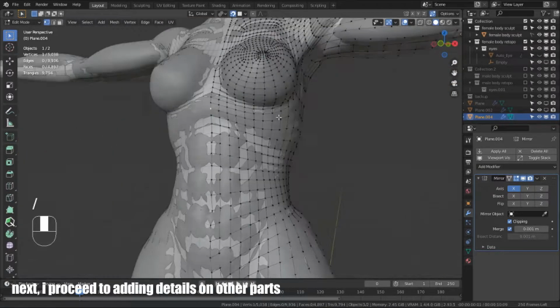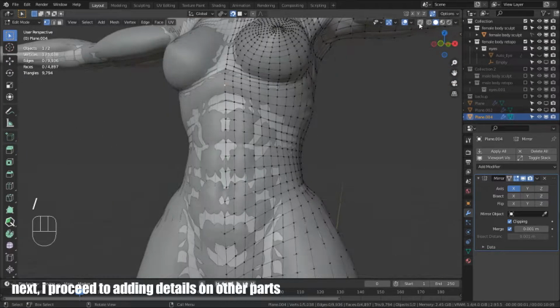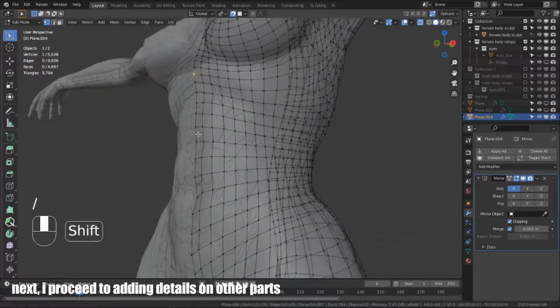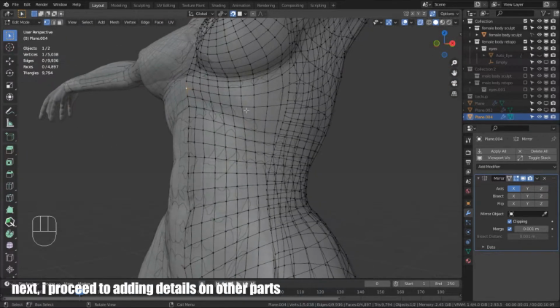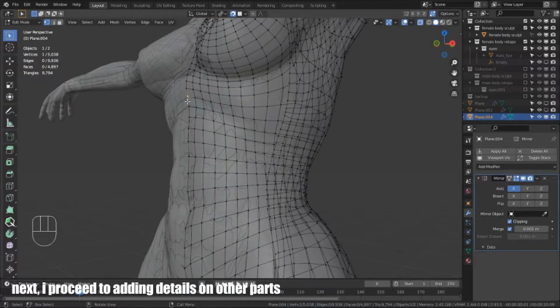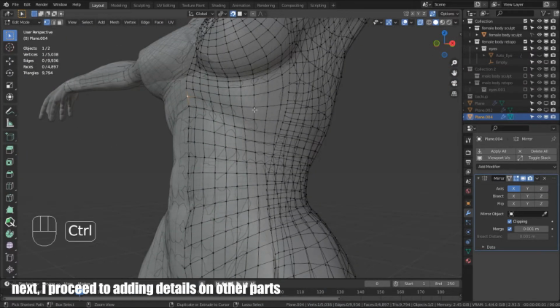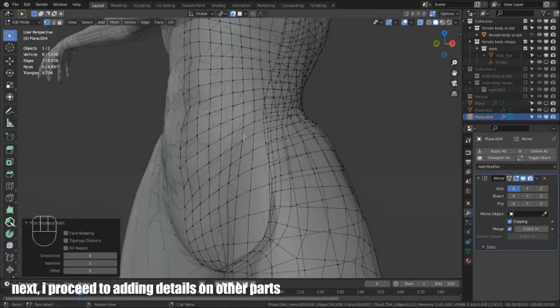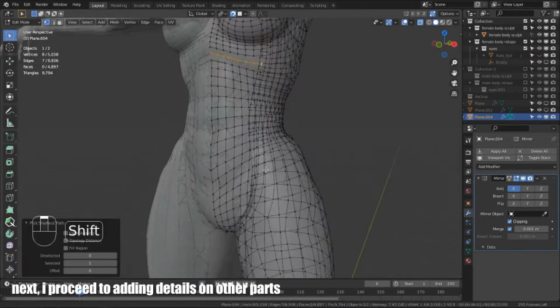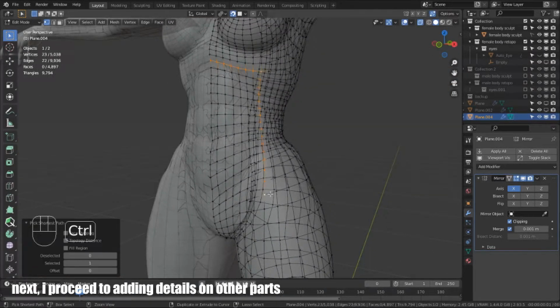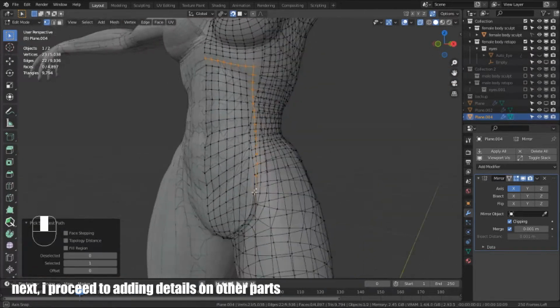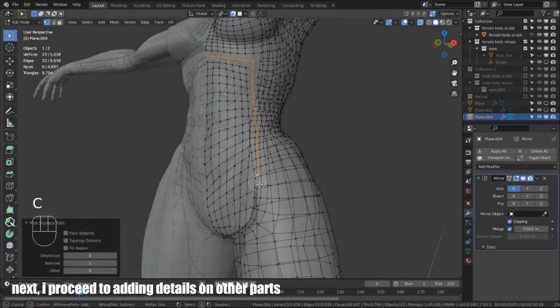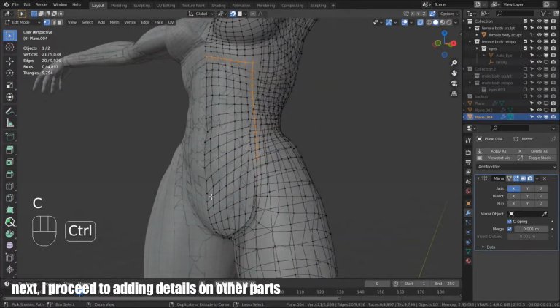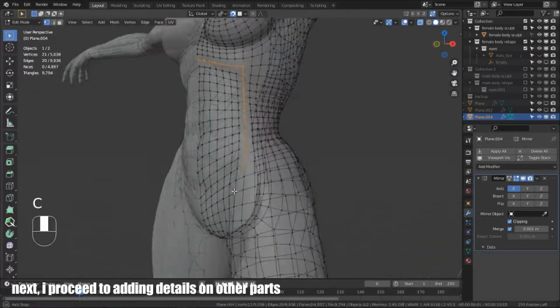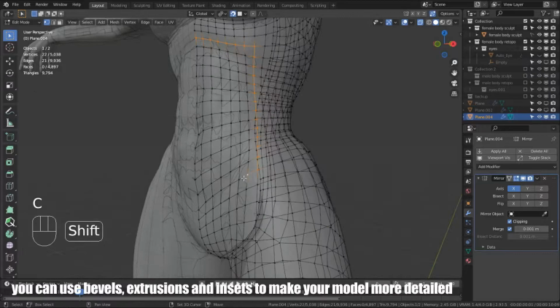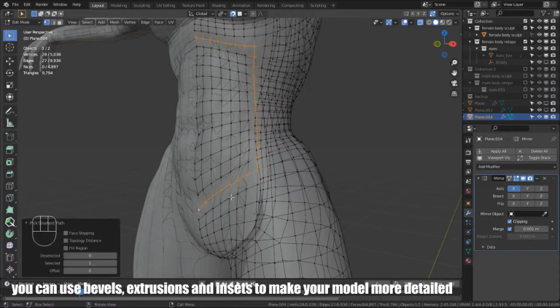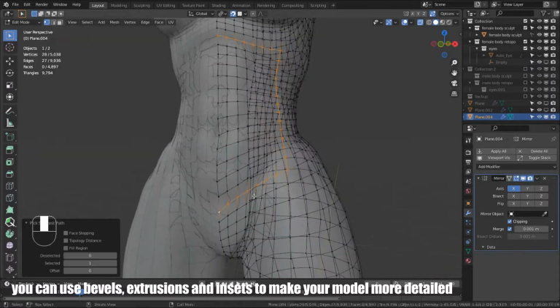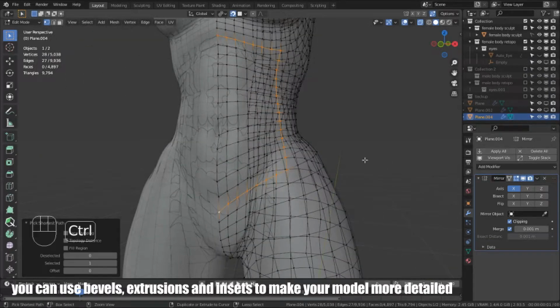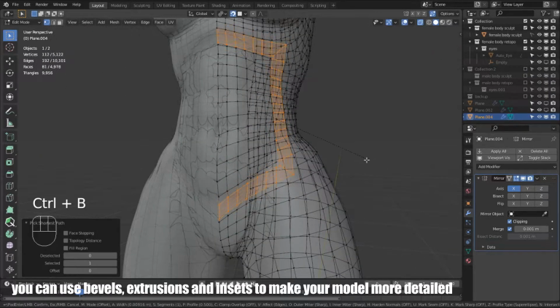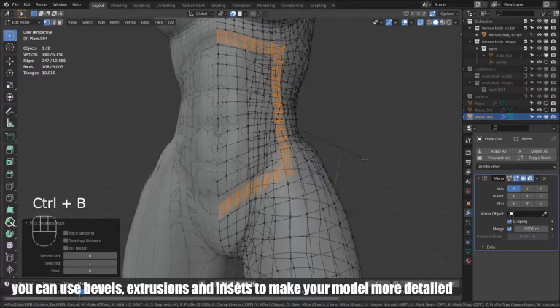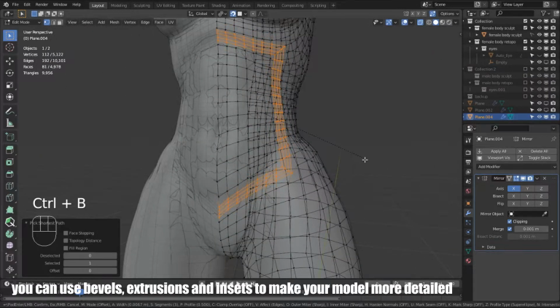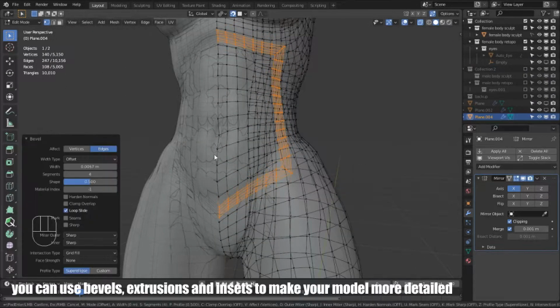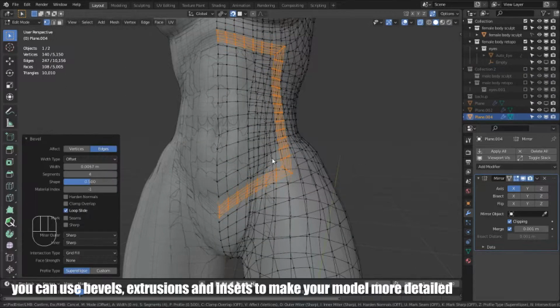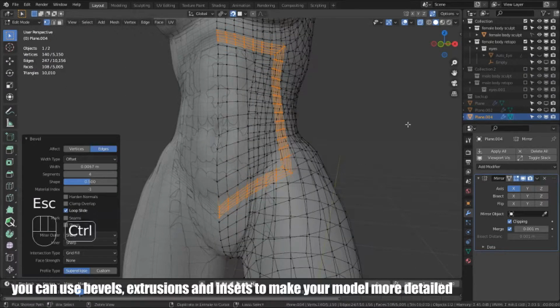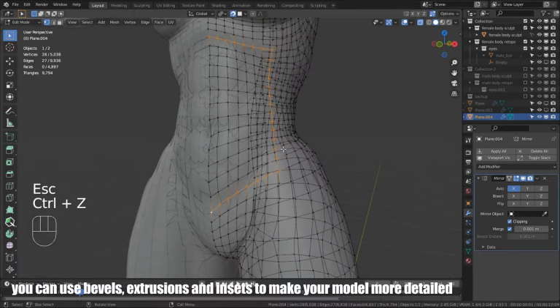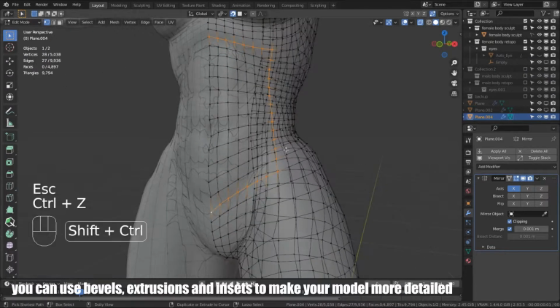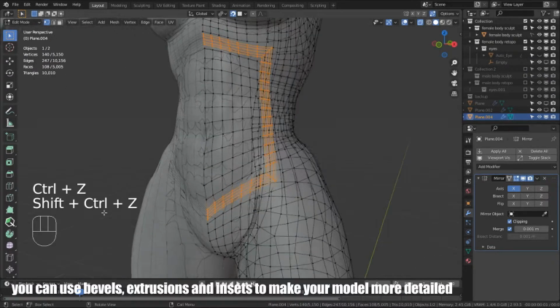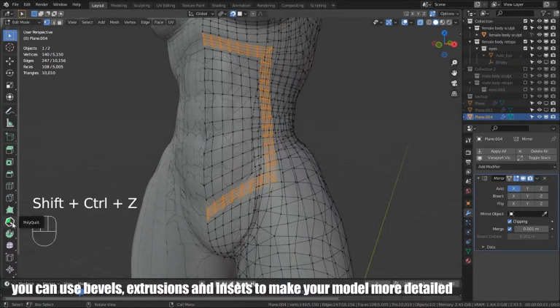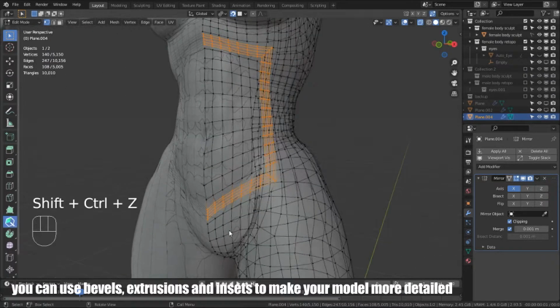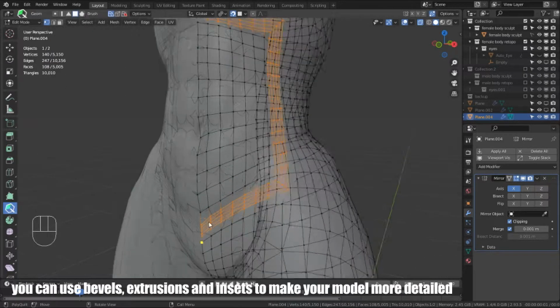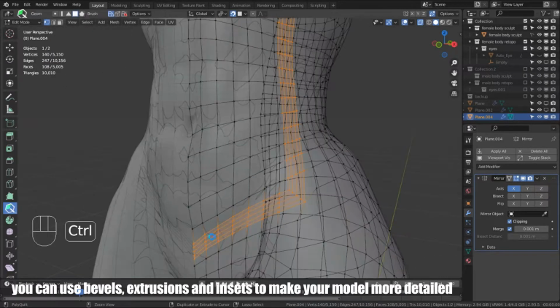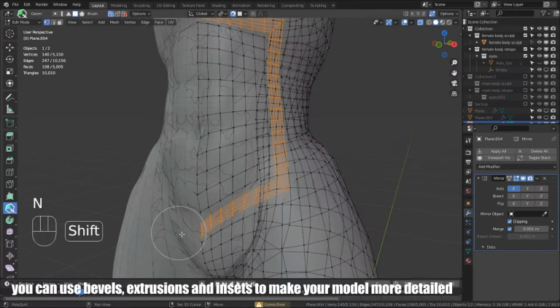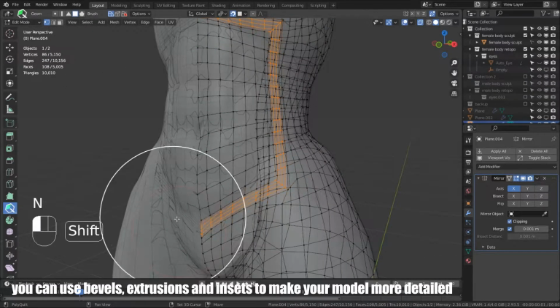Next, I proceed to adding details on other parts. You can use bevels, extrusions, and insets to make your model more detailed.